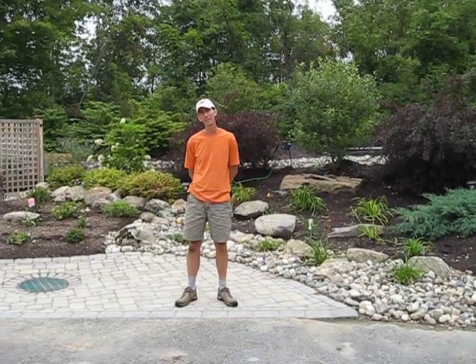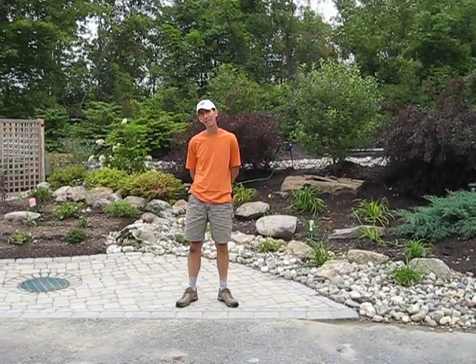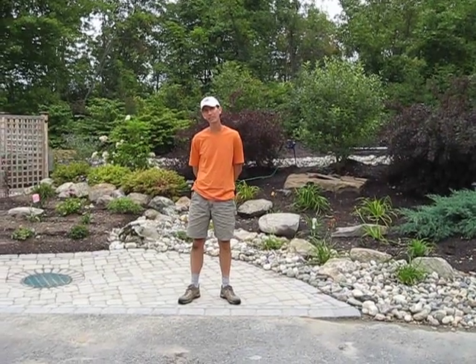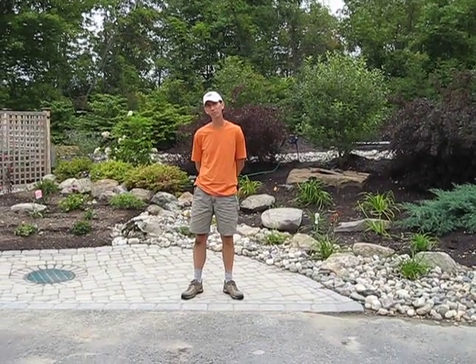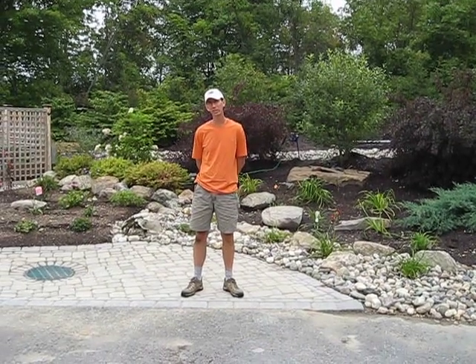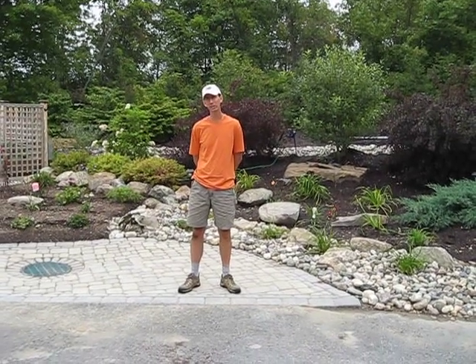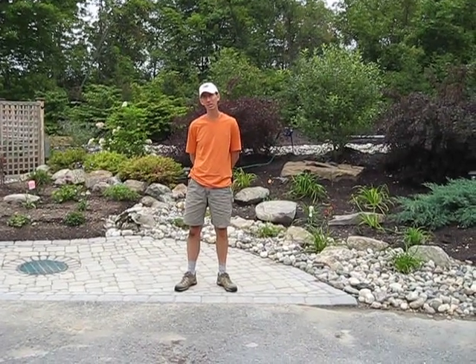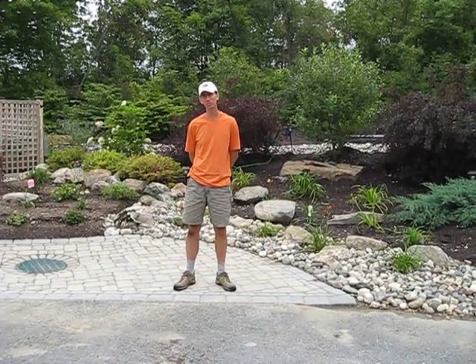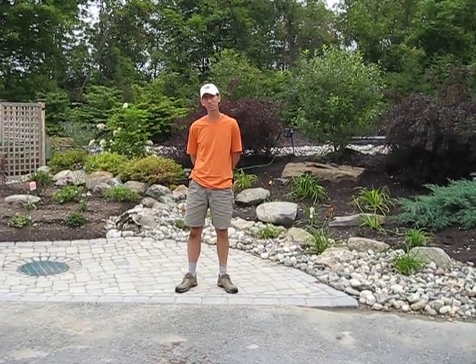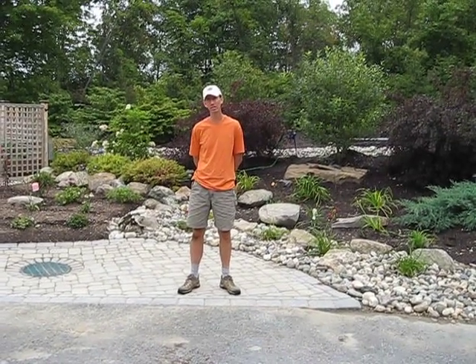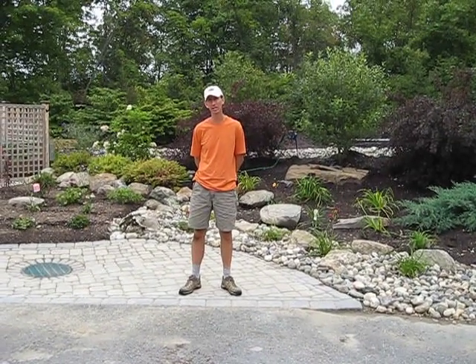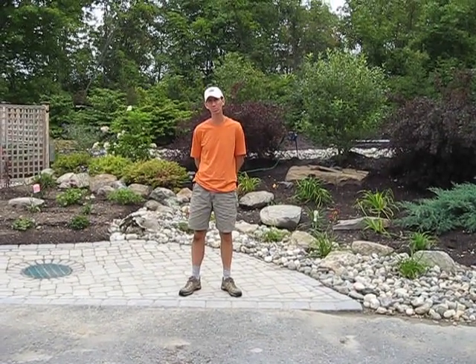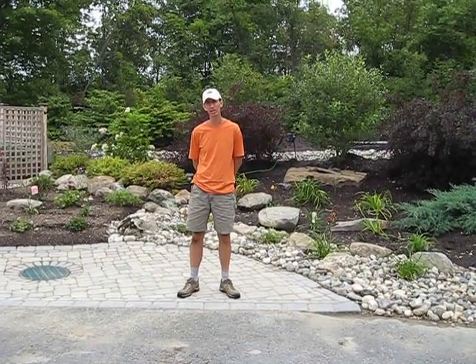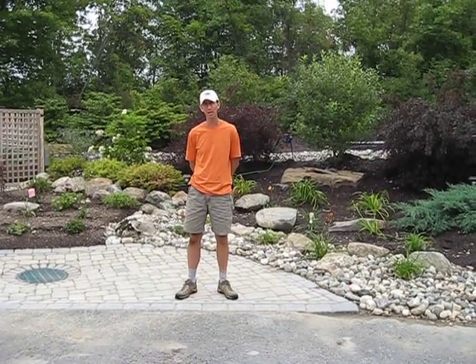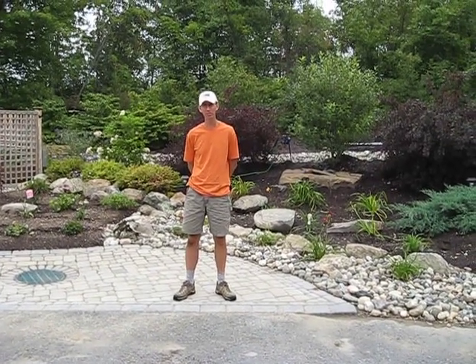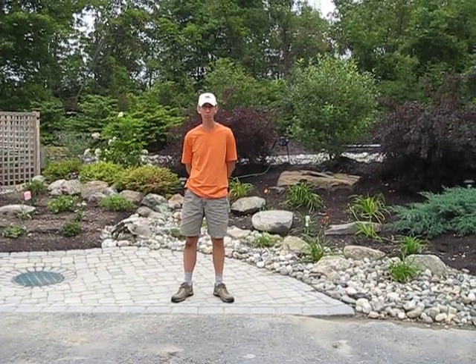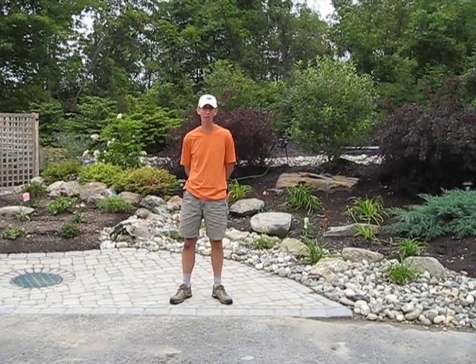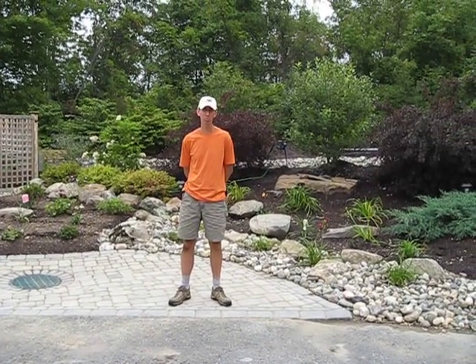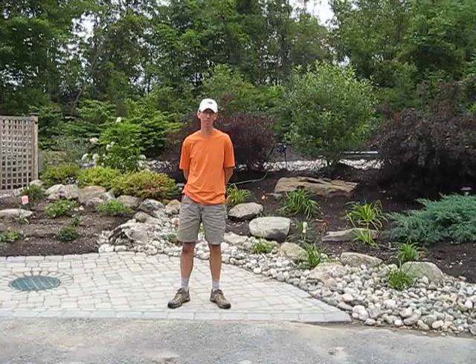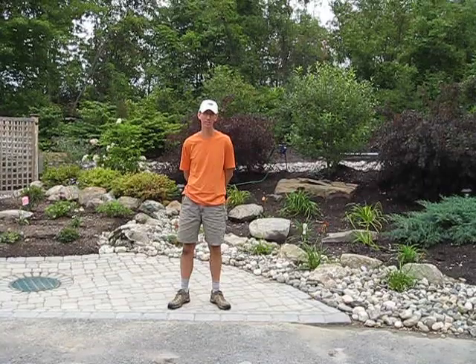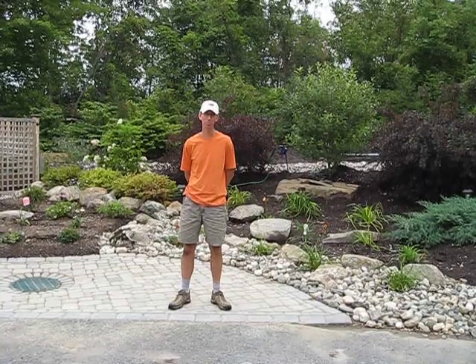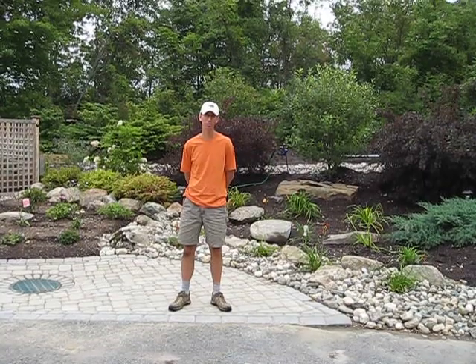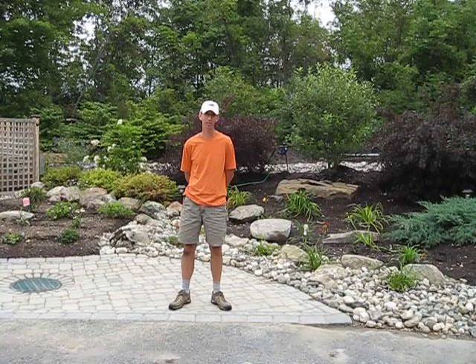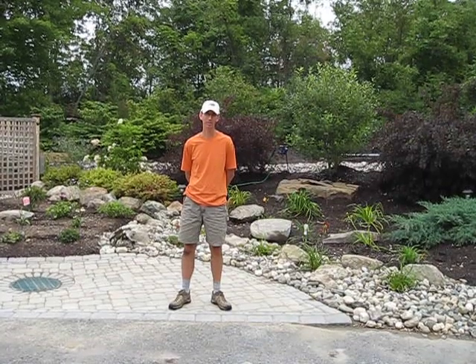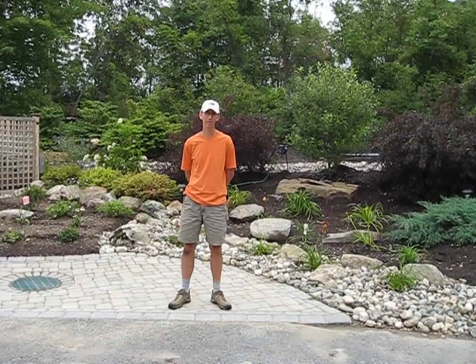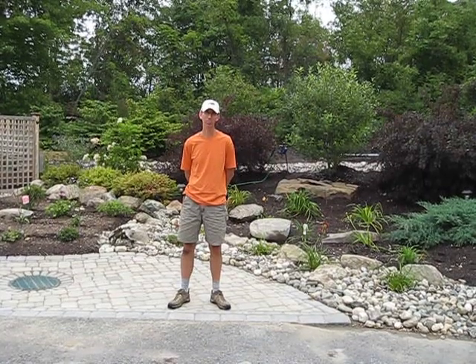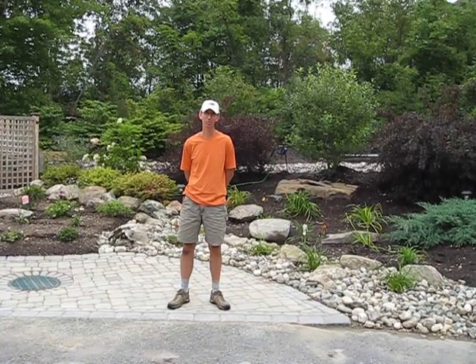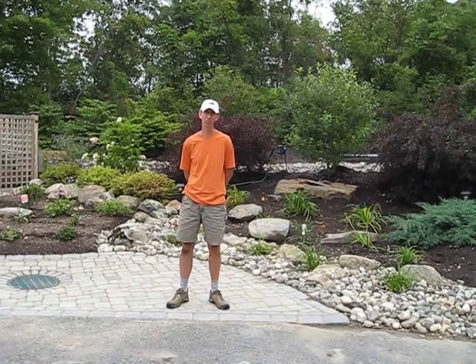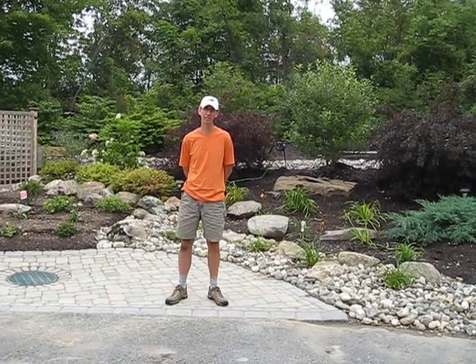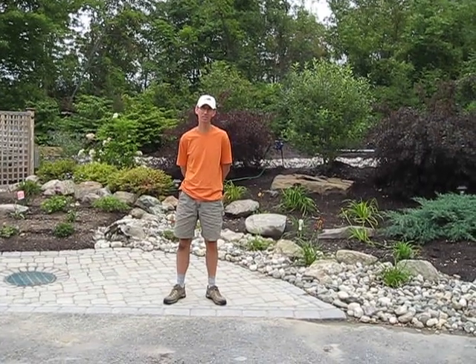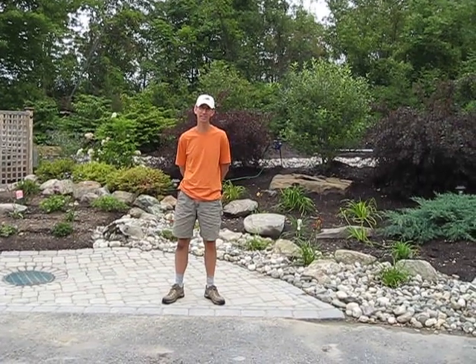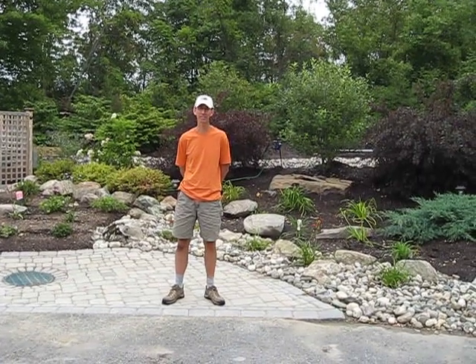Hi, I'm John from LandscapeConsultation.com. I'm here at one of our projects in progress, and we wanted to take a look at it now.